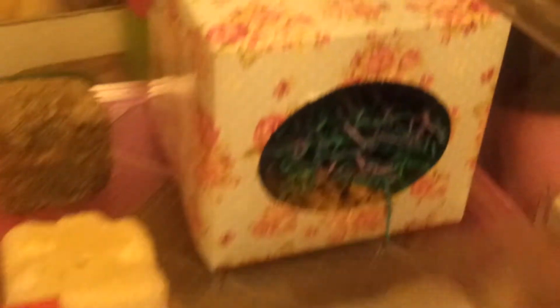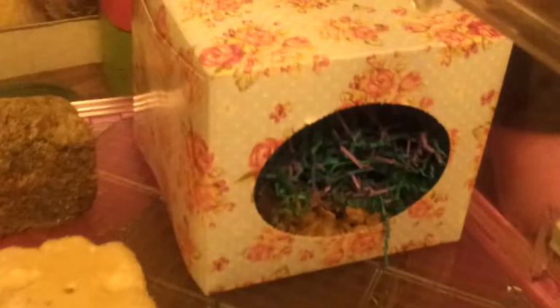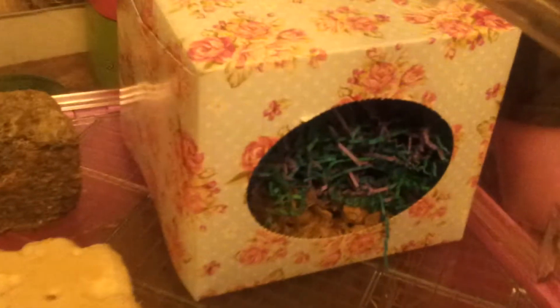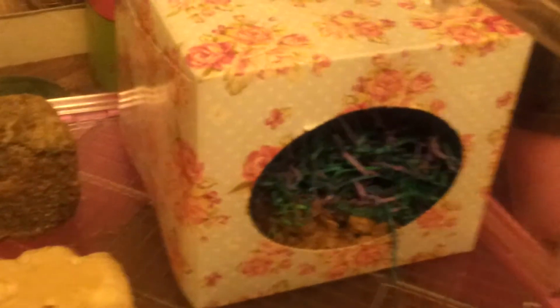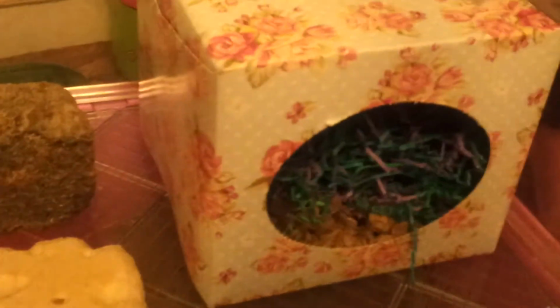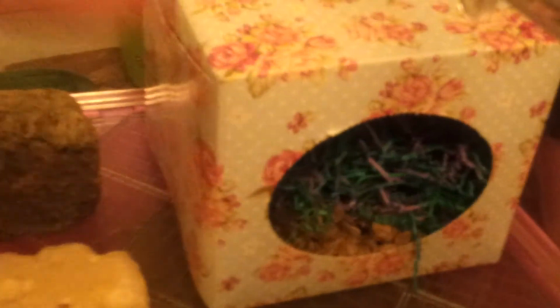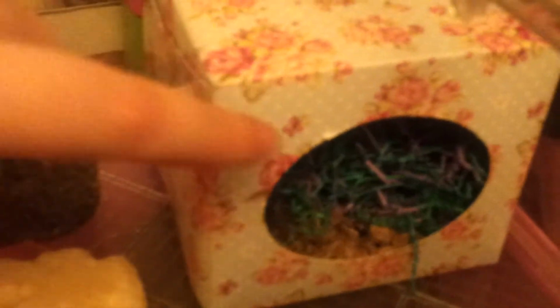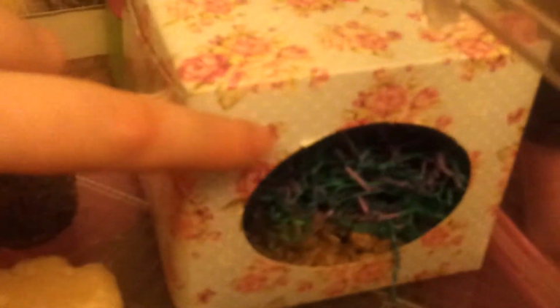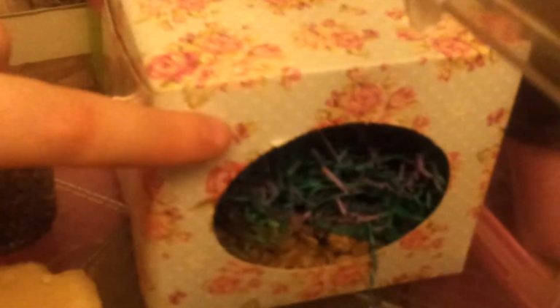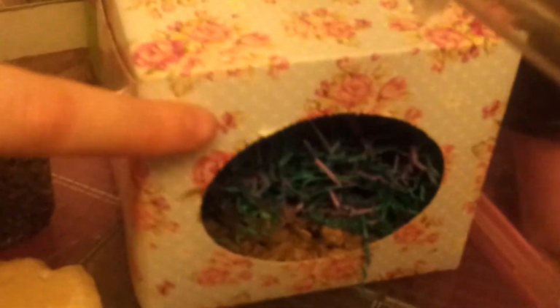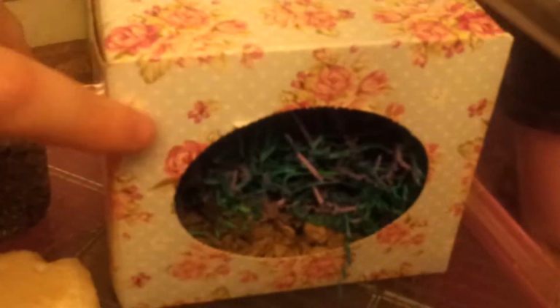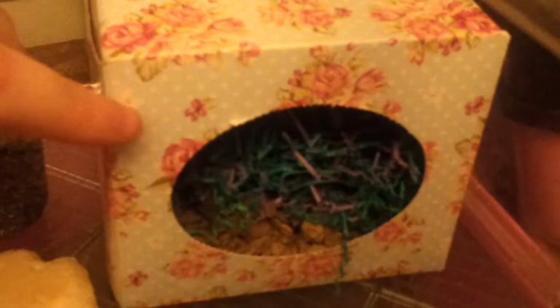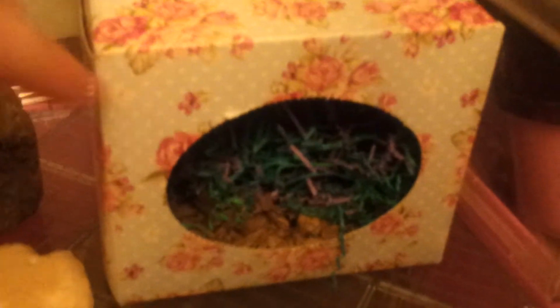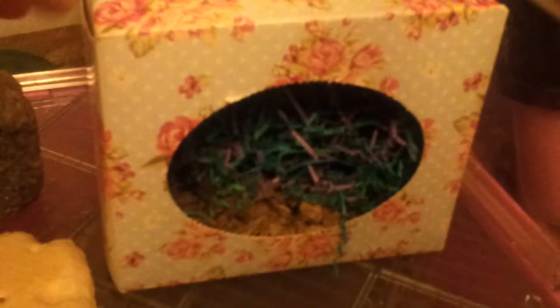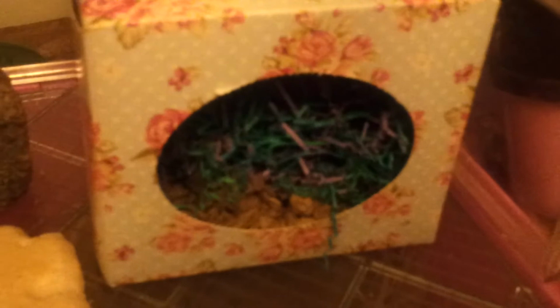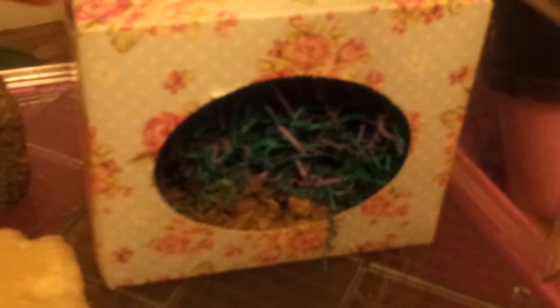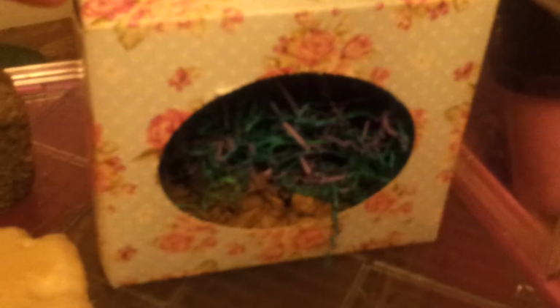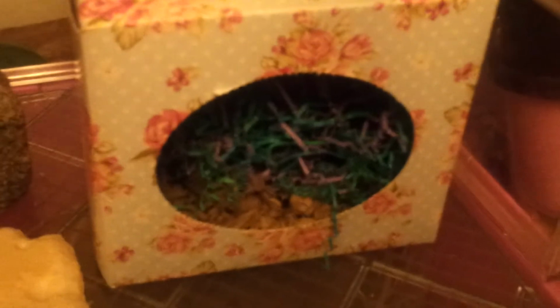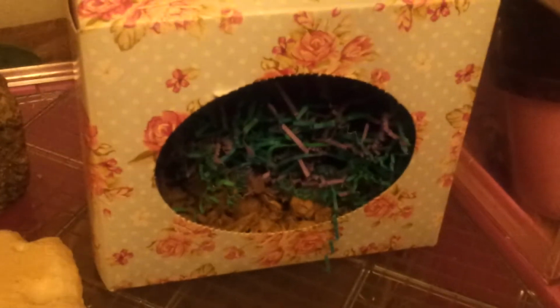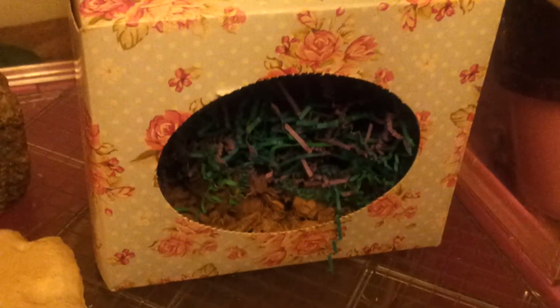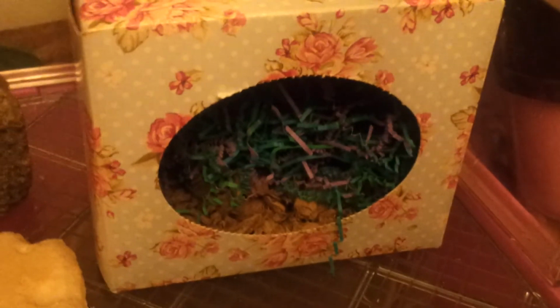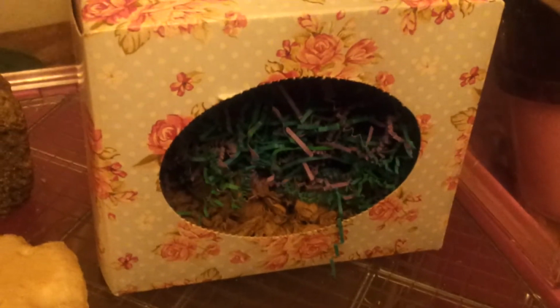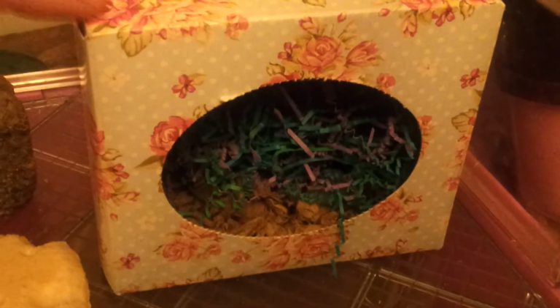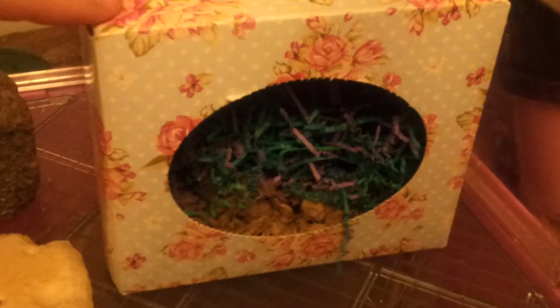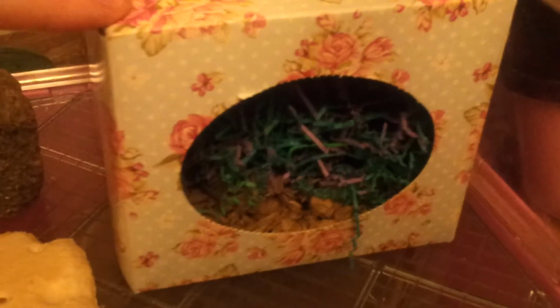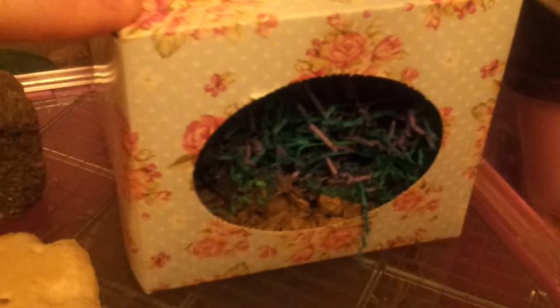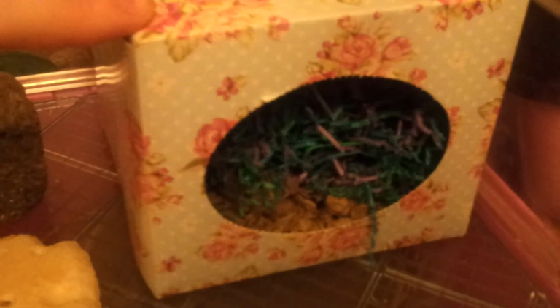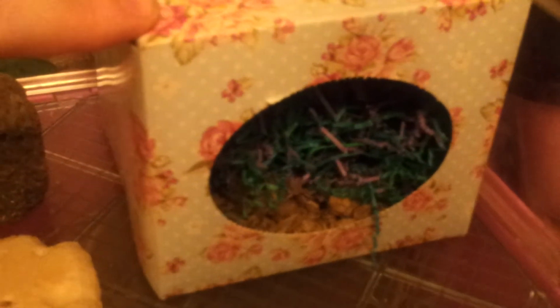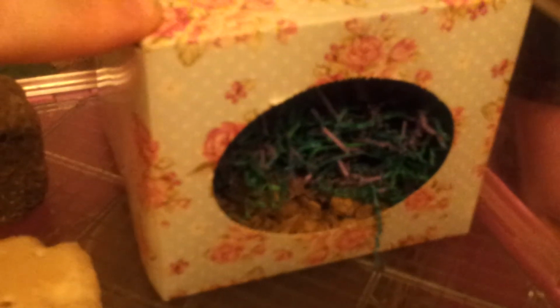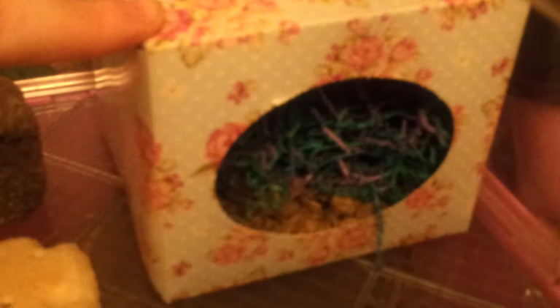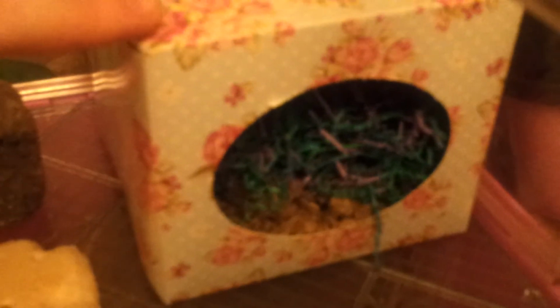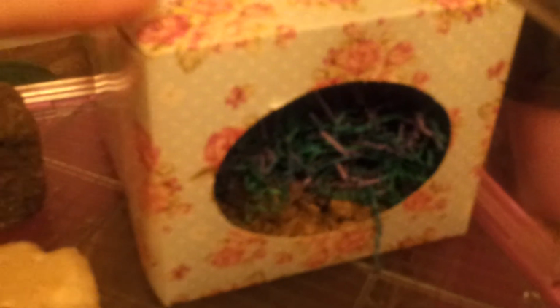In this cardboard box it is full of Carefresh Natural and Carefresh Hide and Seek bedding.